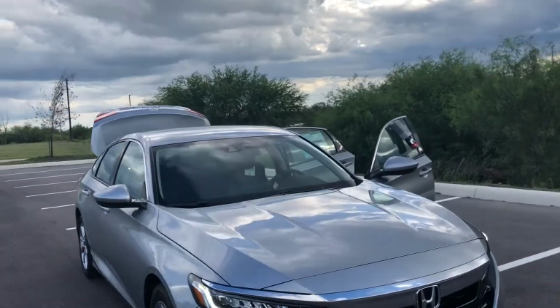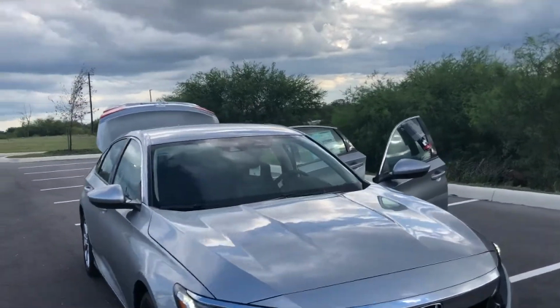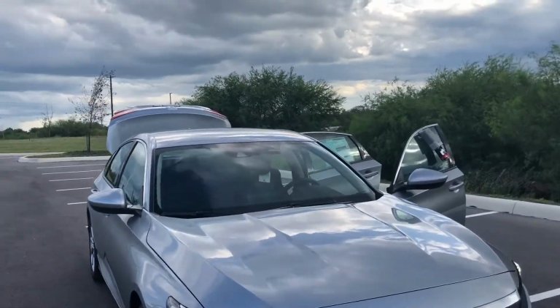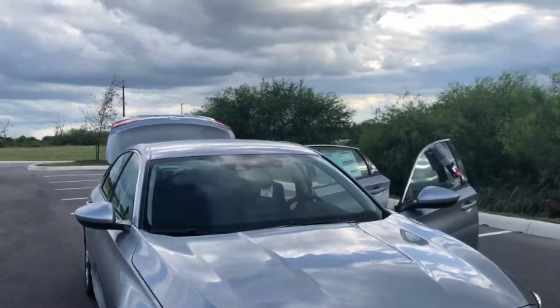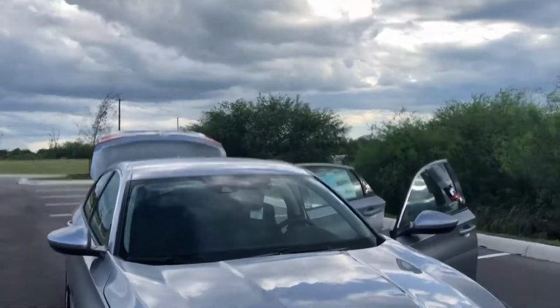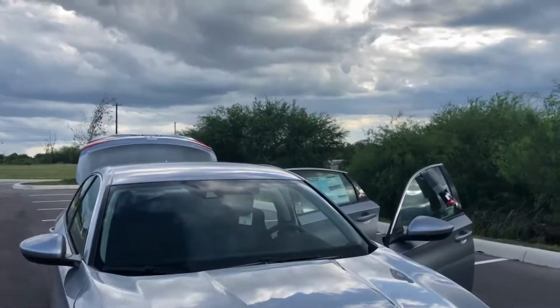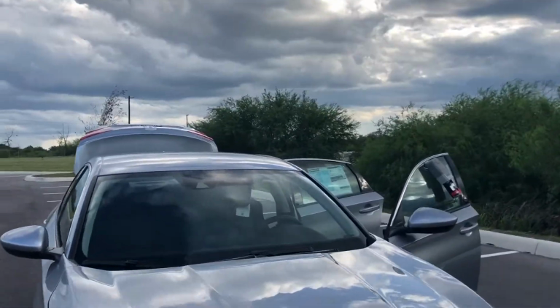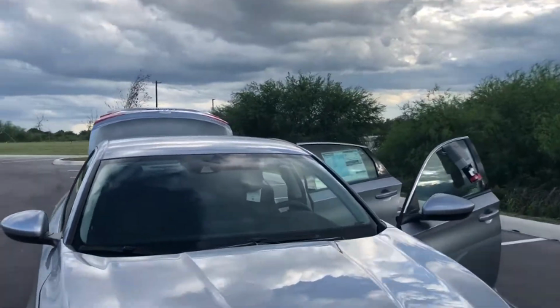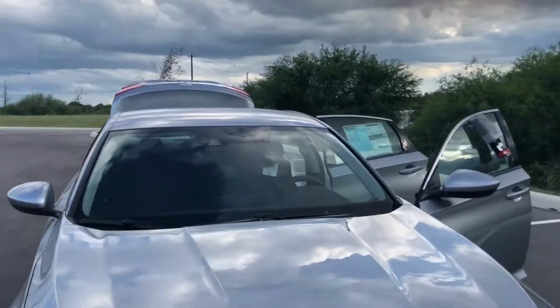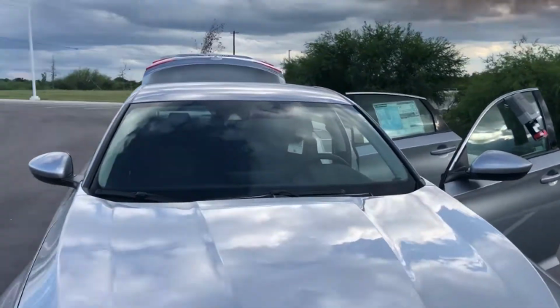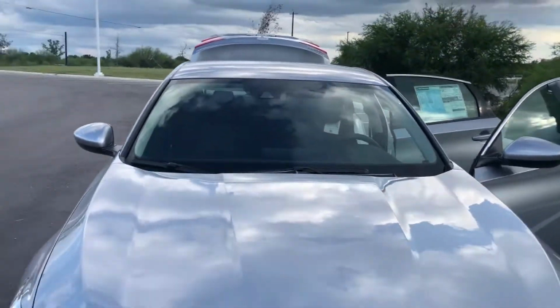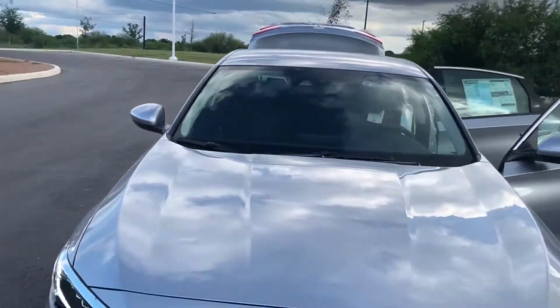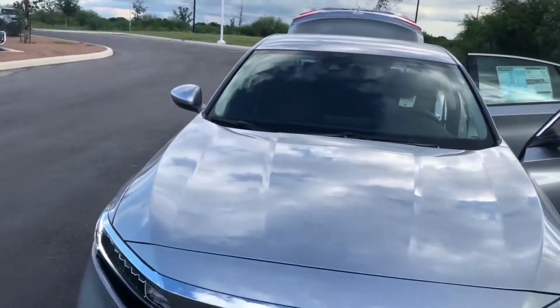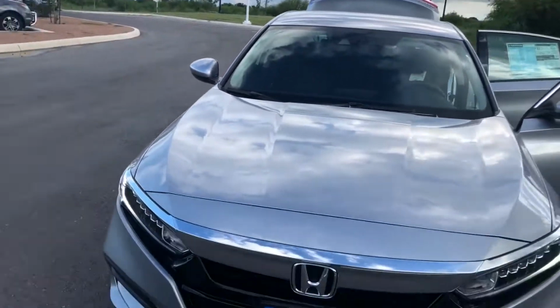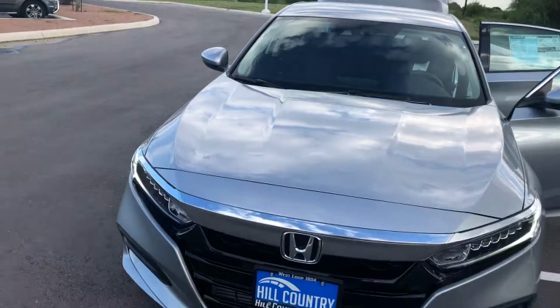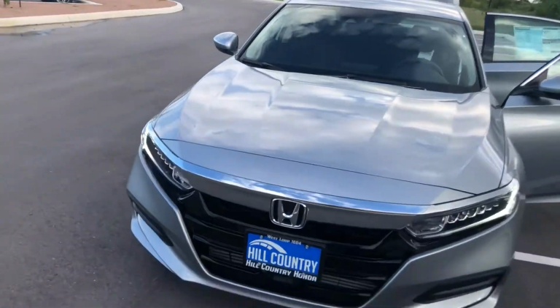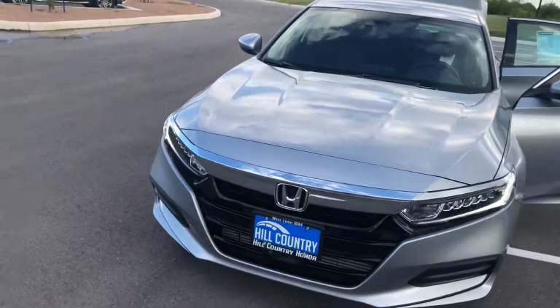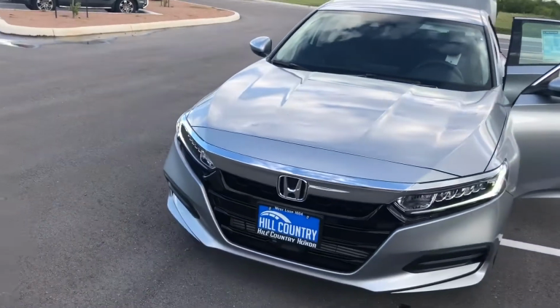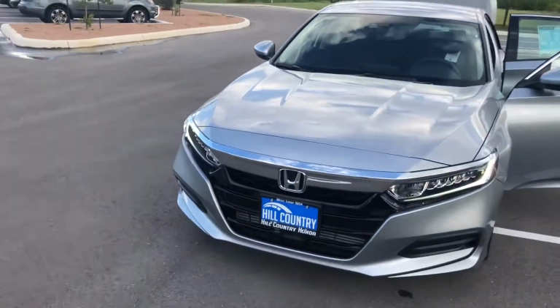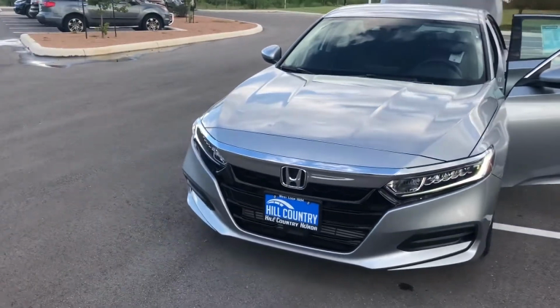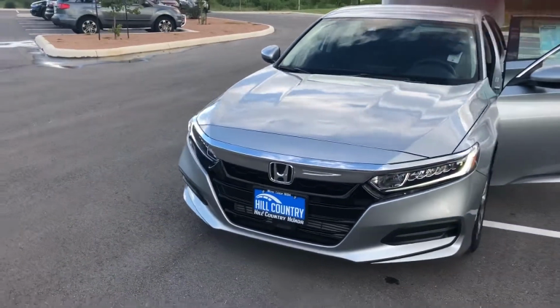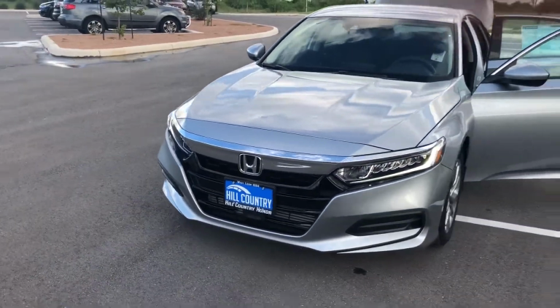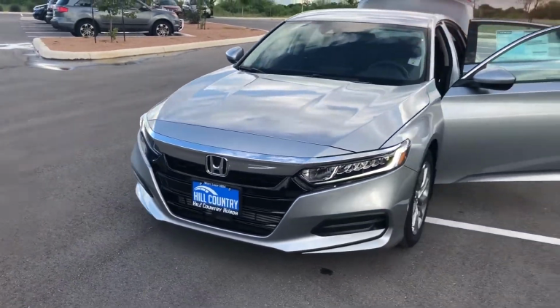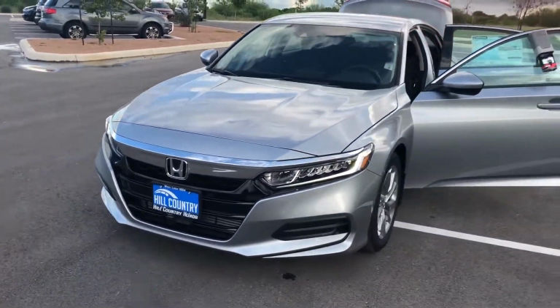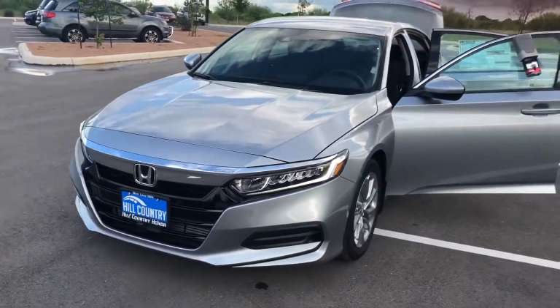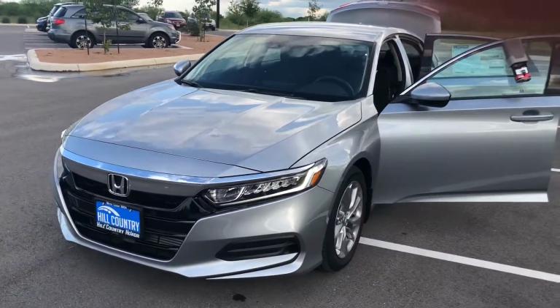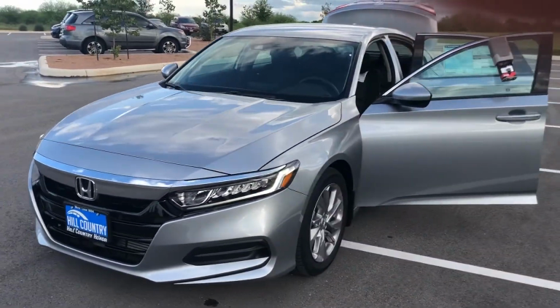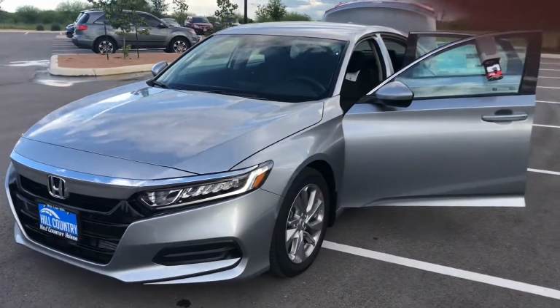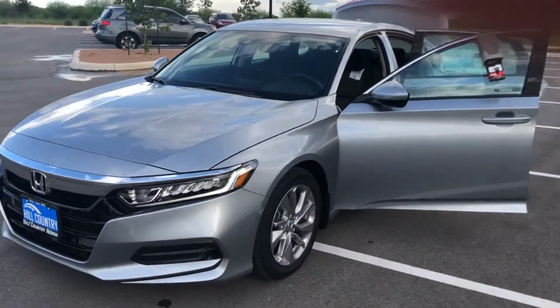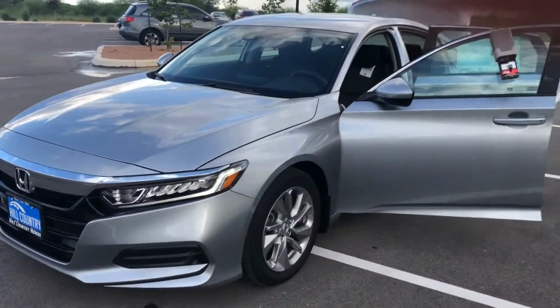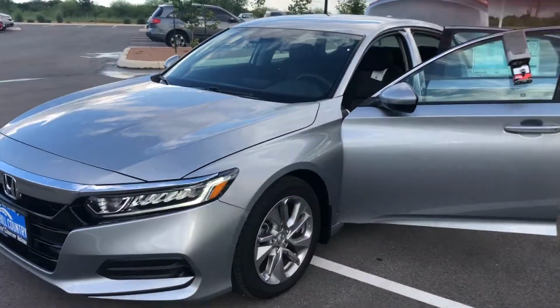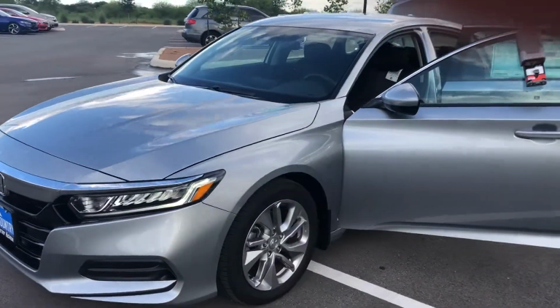Honda Sensing entails adaptive cruise control, lane keep assist, pre-collision warning, and much much more.